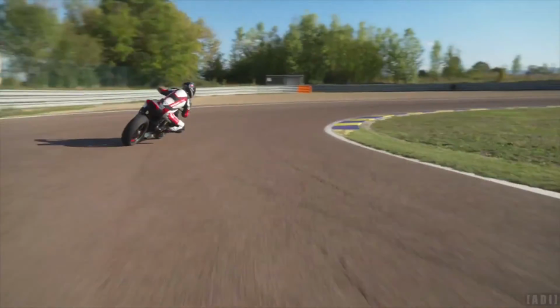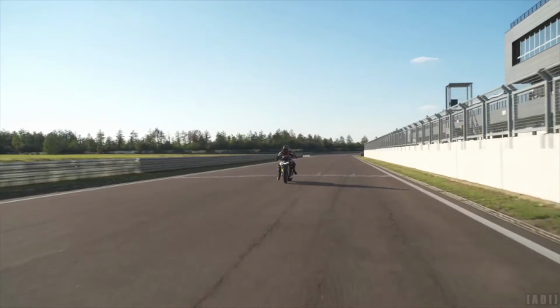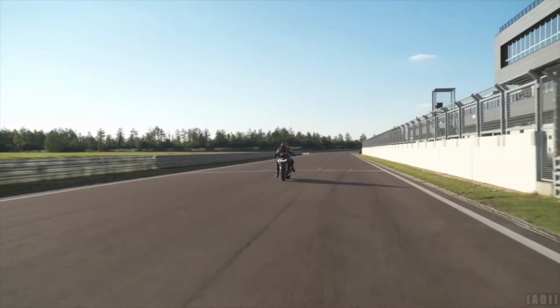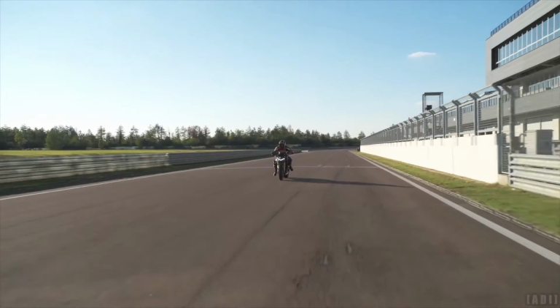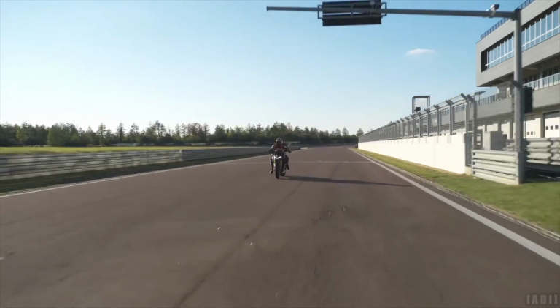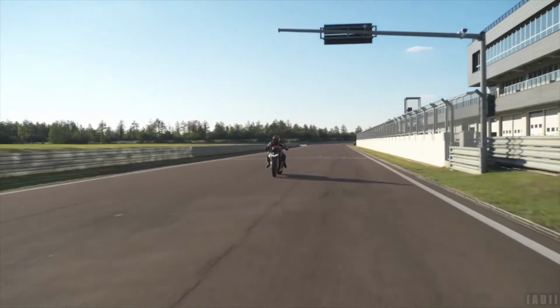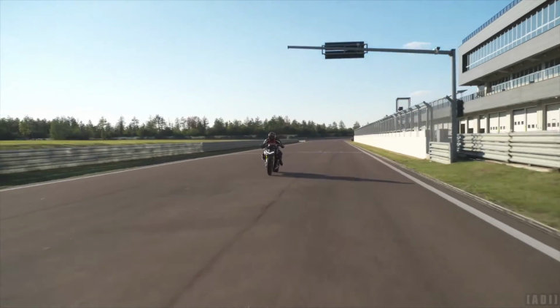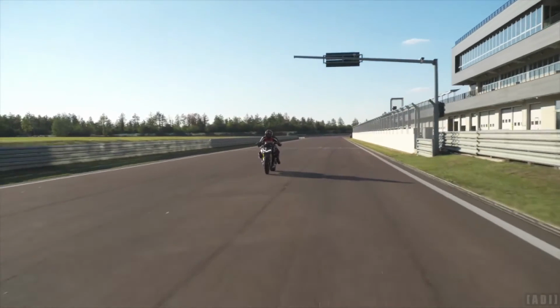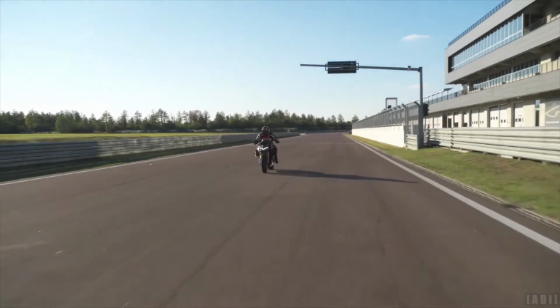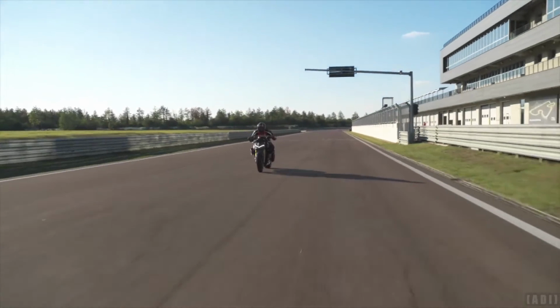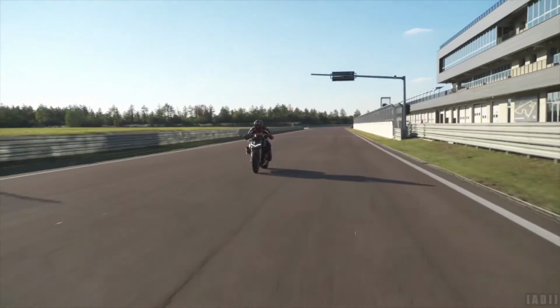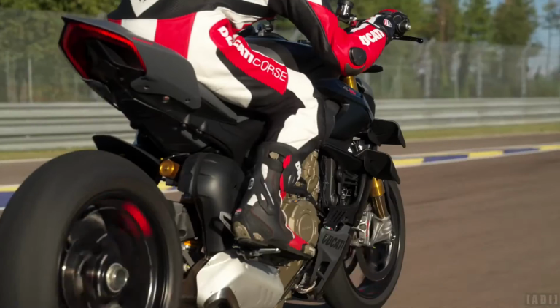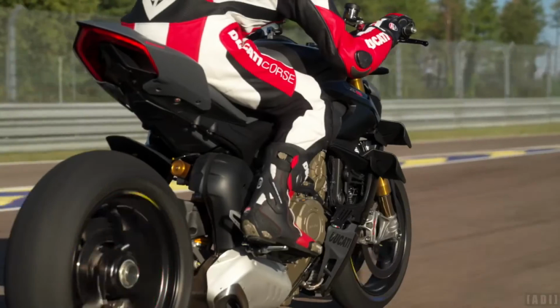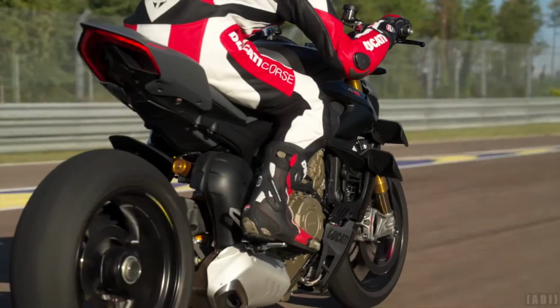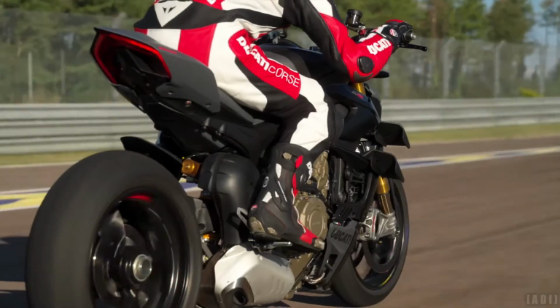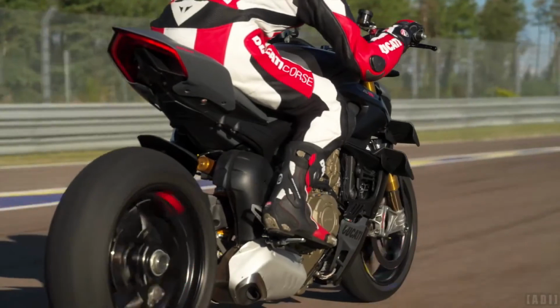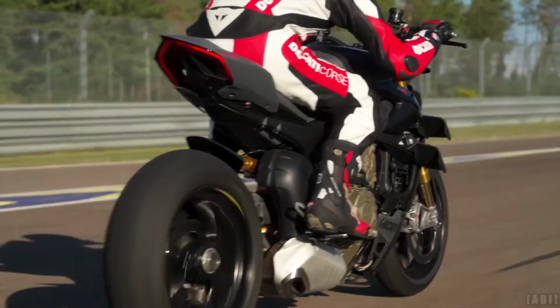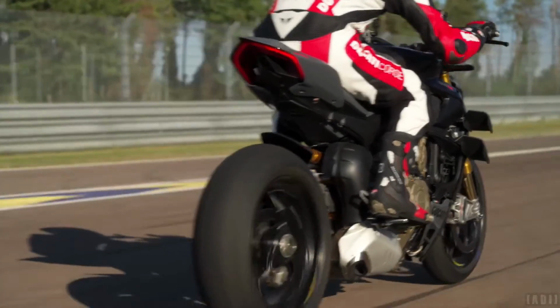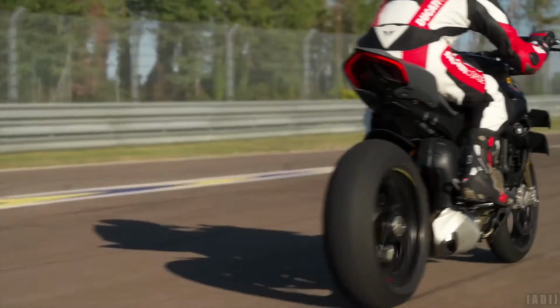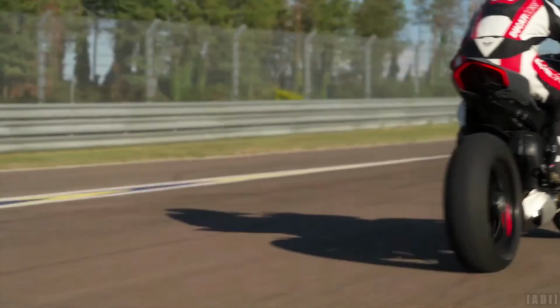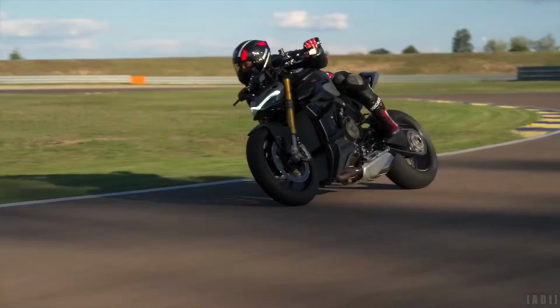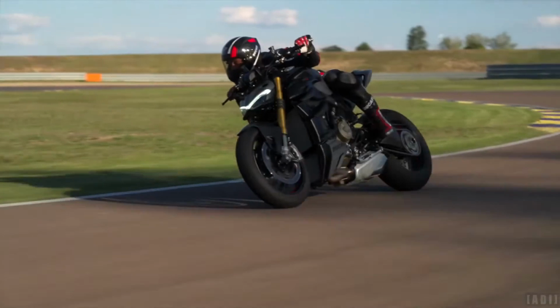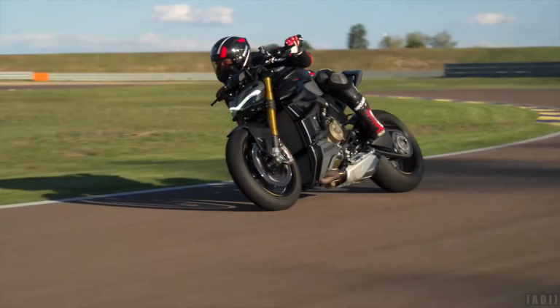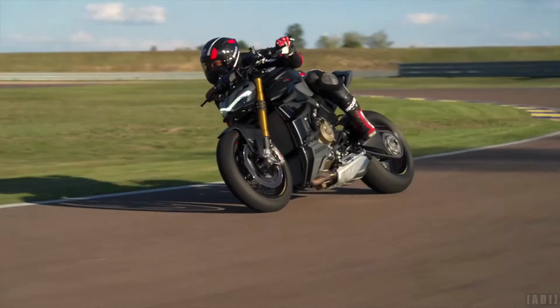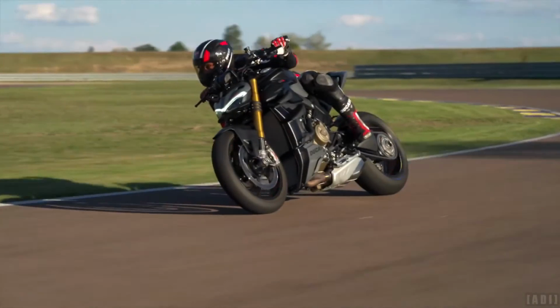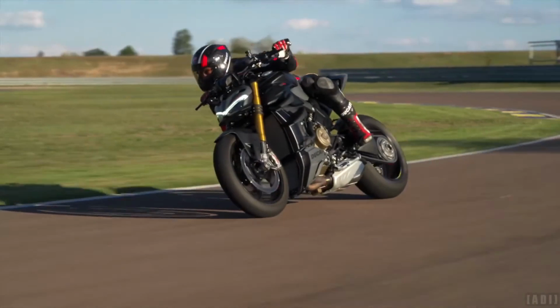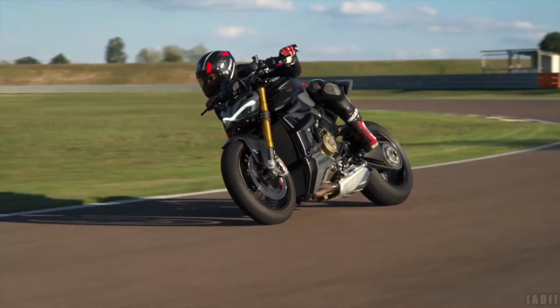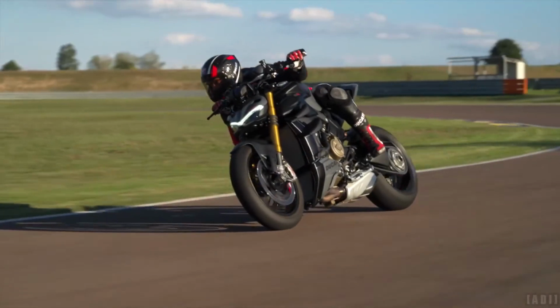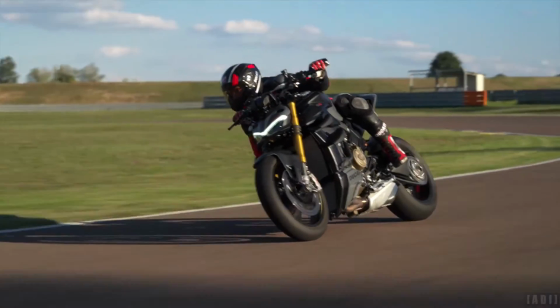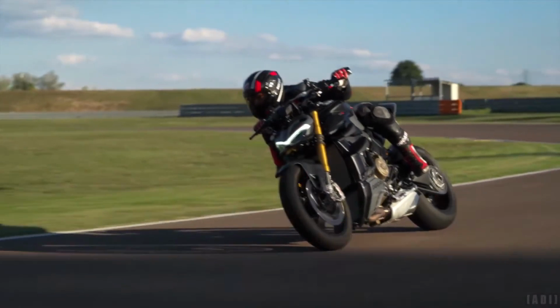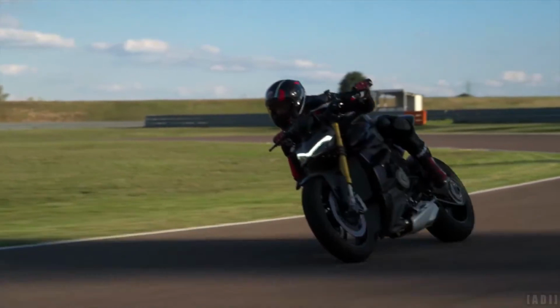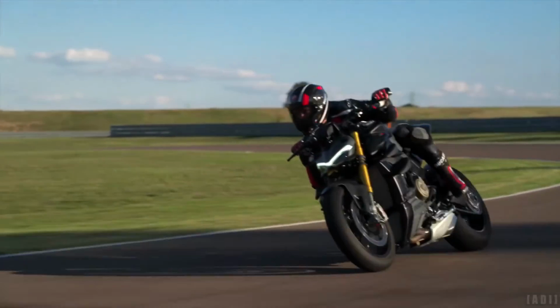The bike has a curb weight of 197.5kg and a seat height of 845mm.